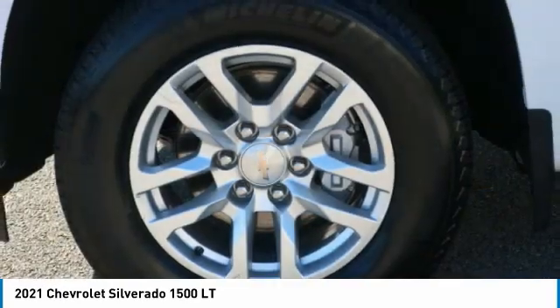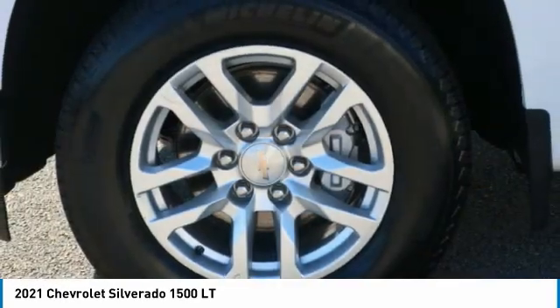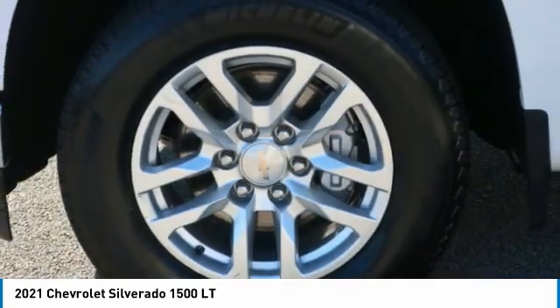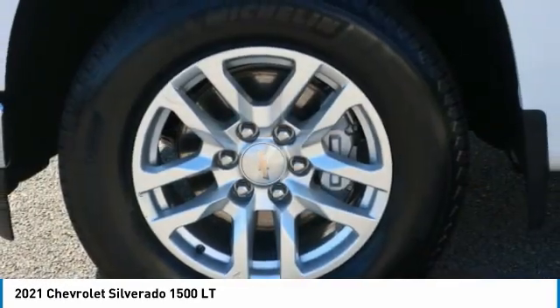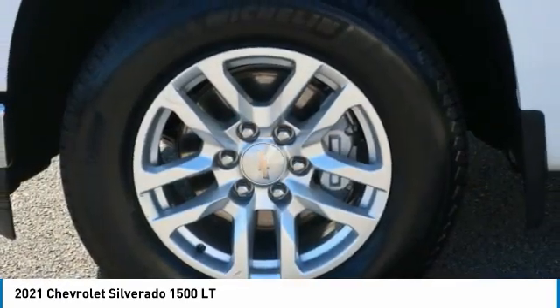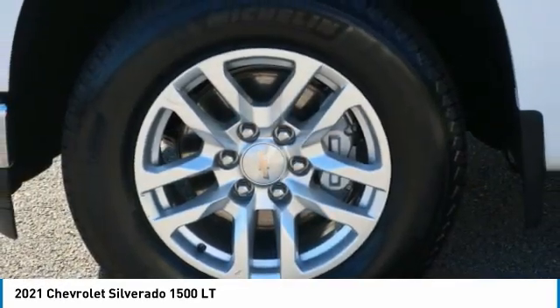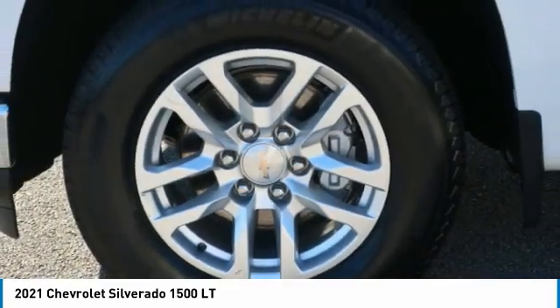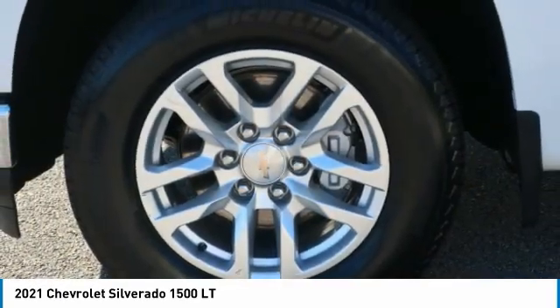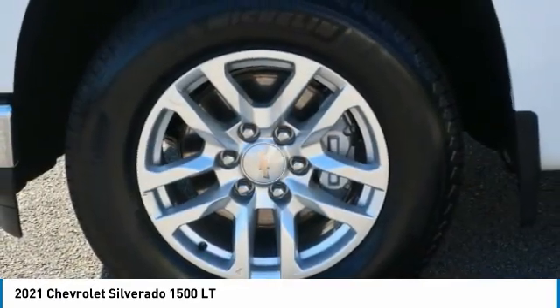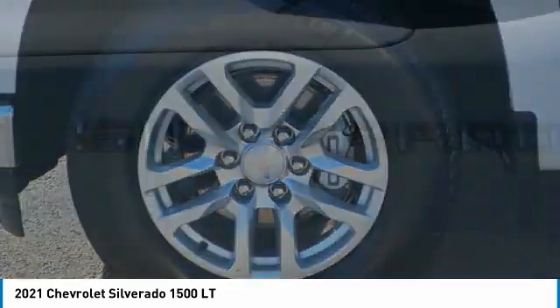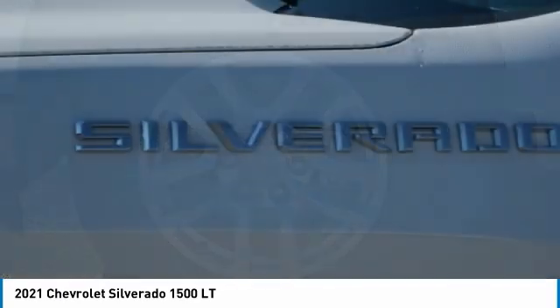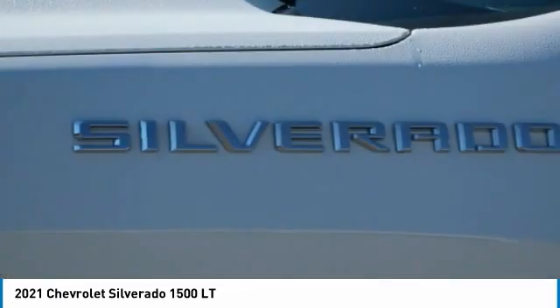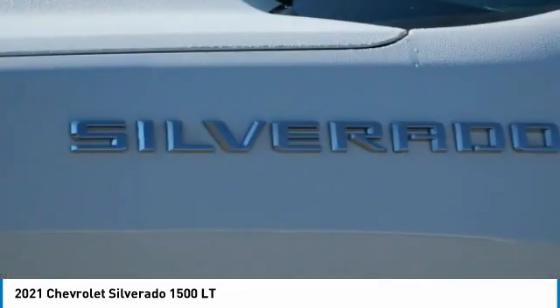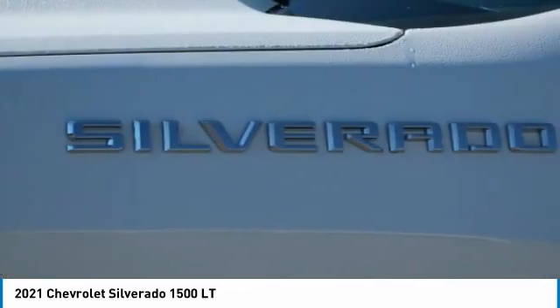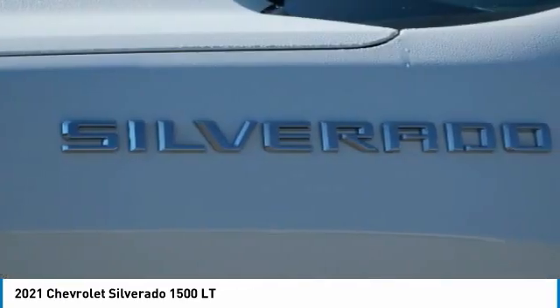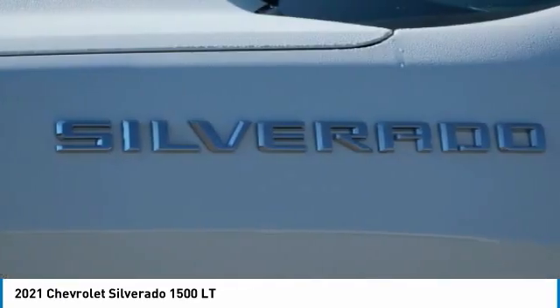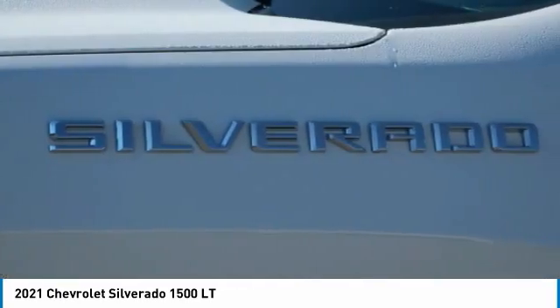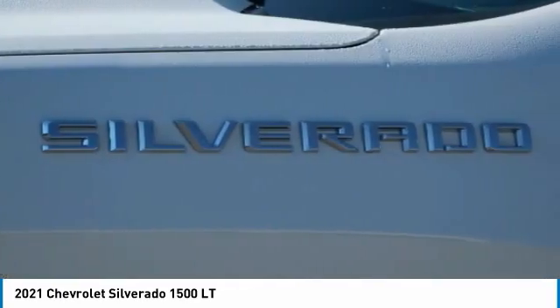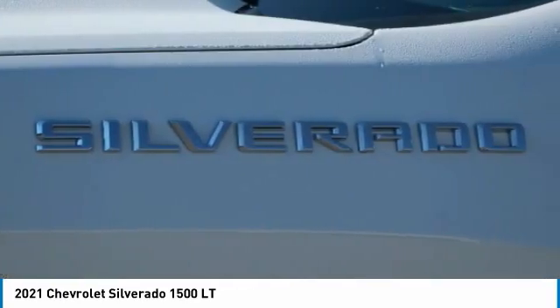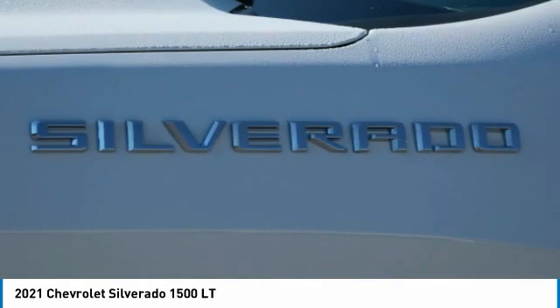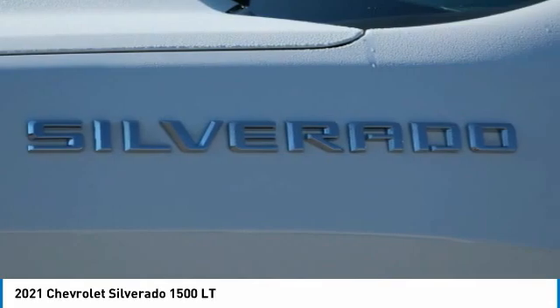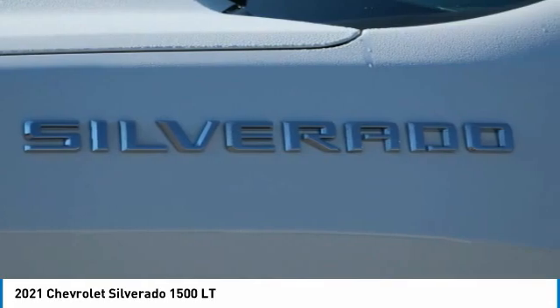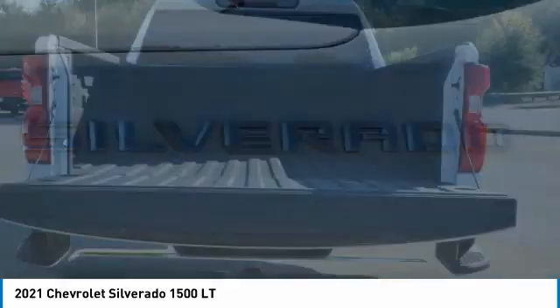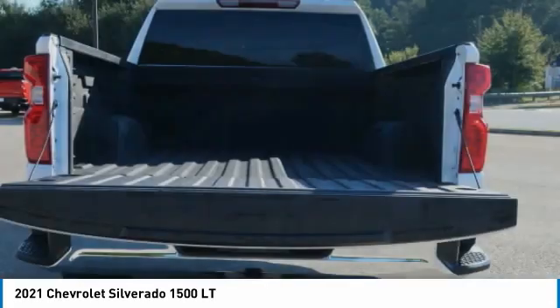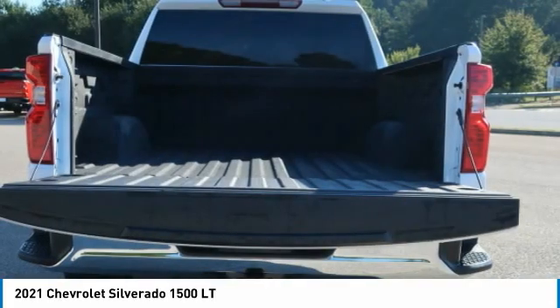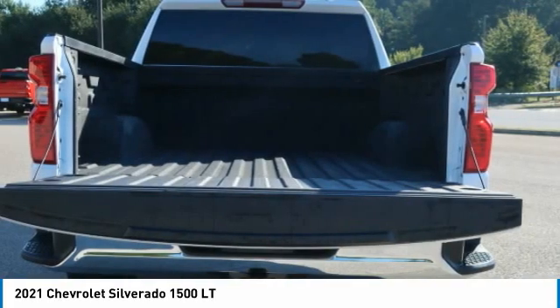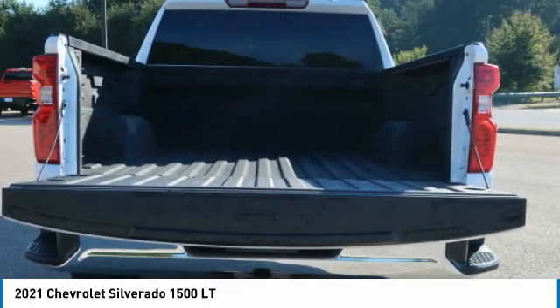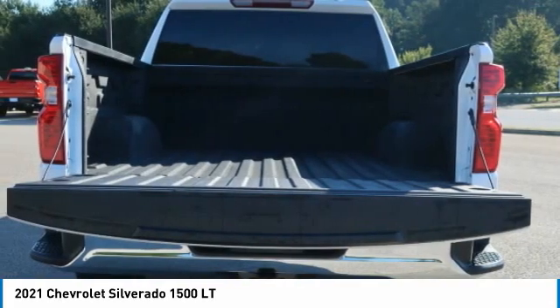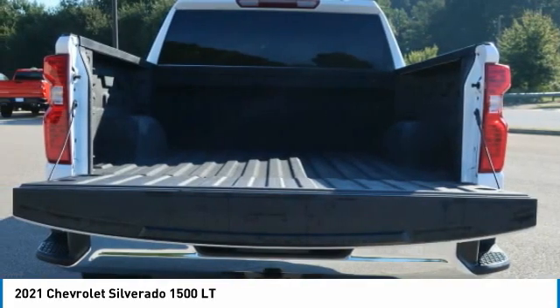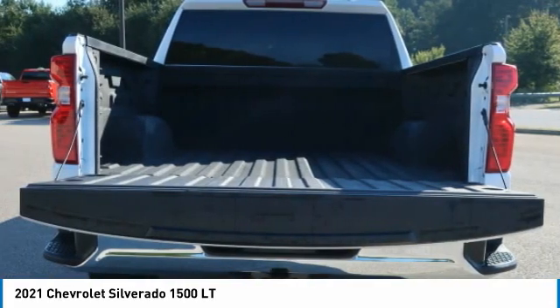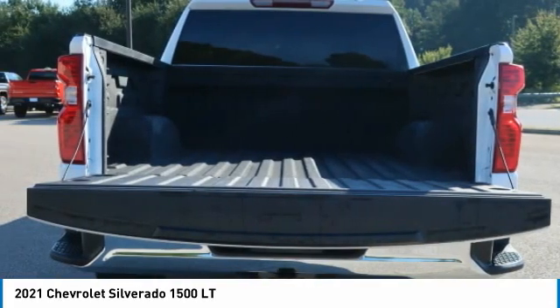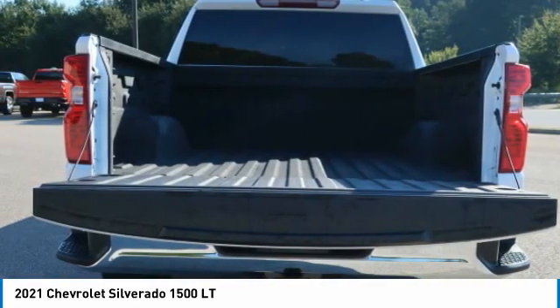Push button start. This isn't just a vehicle, it's an experience. So stop in for a test drive today.